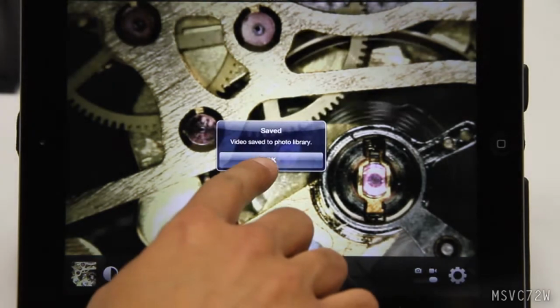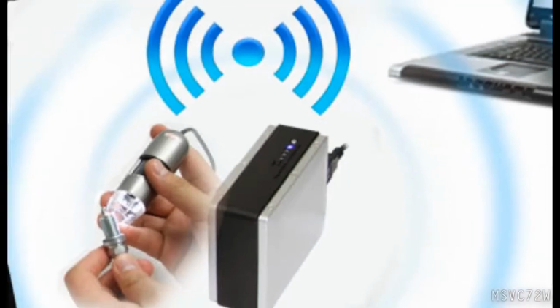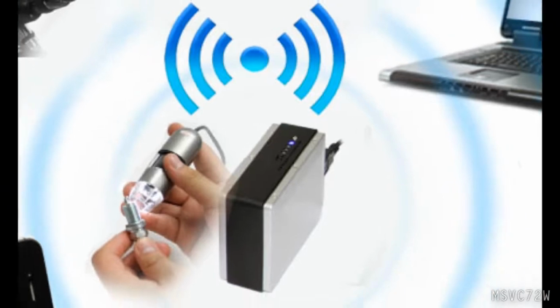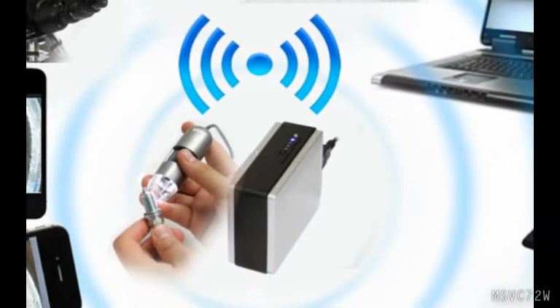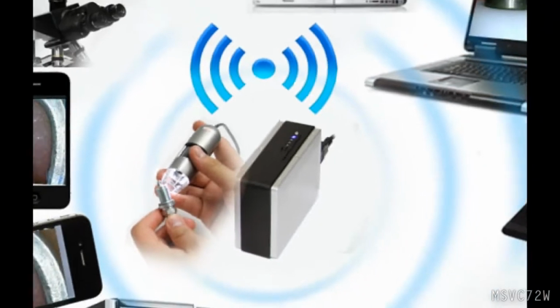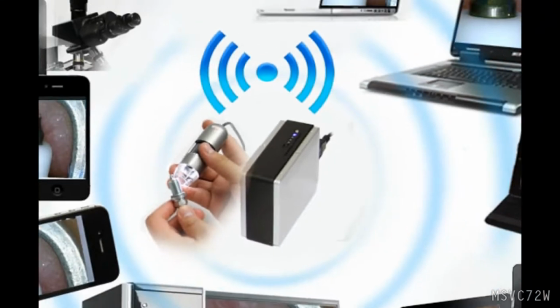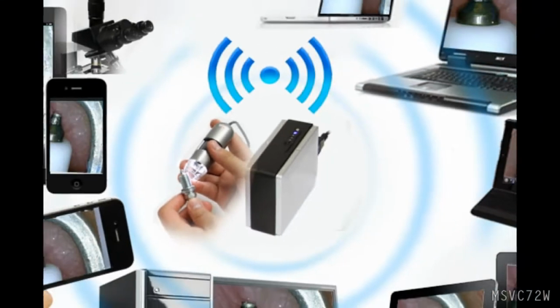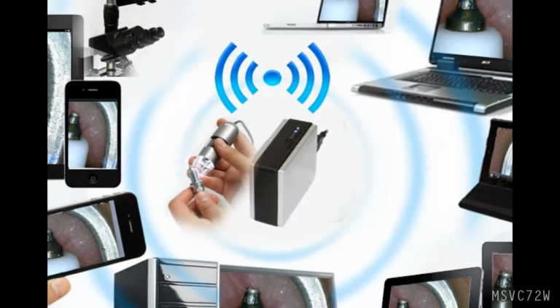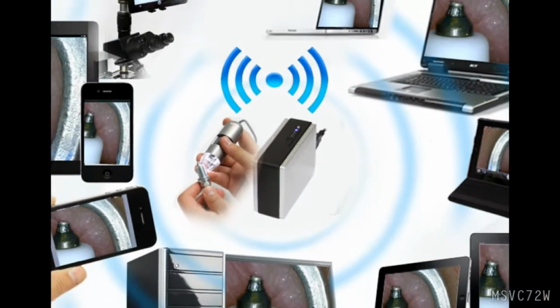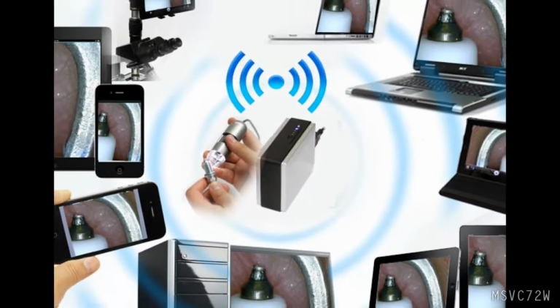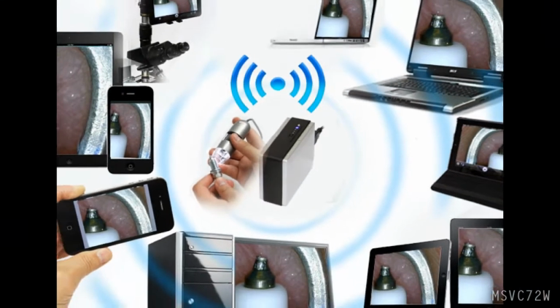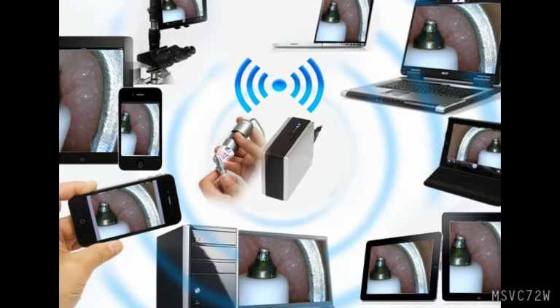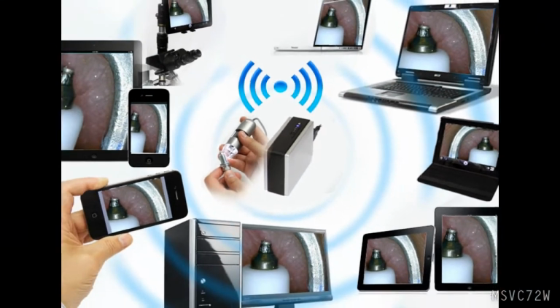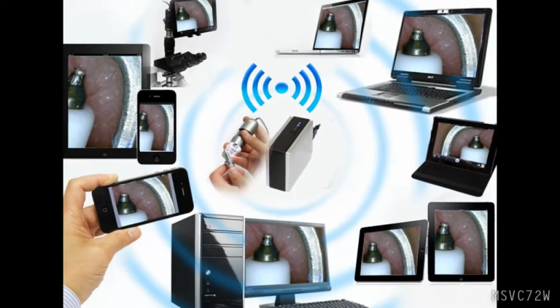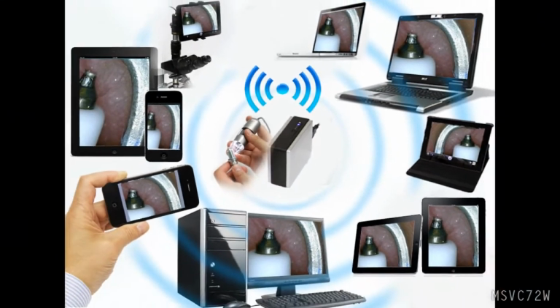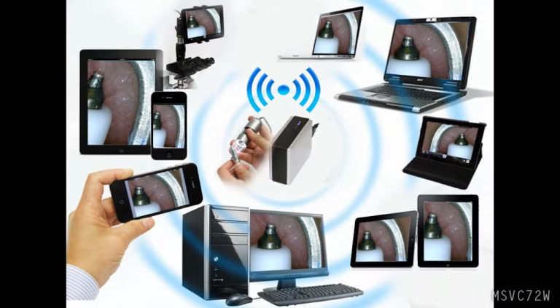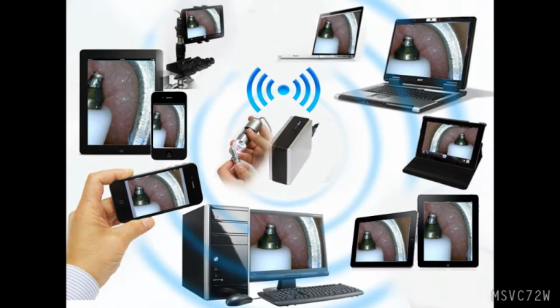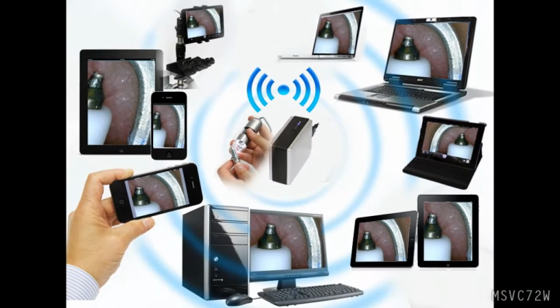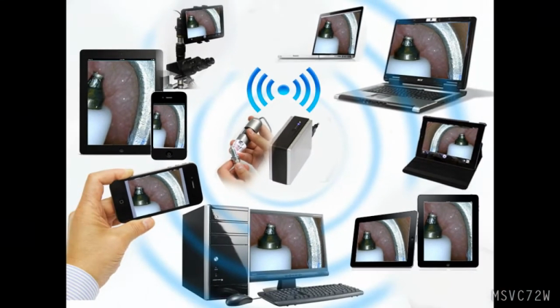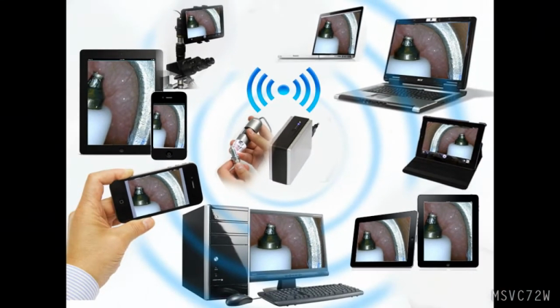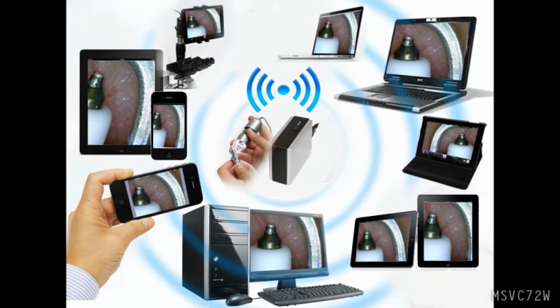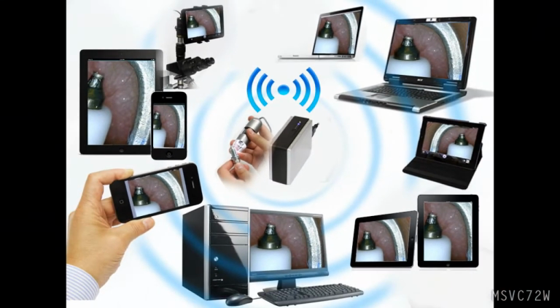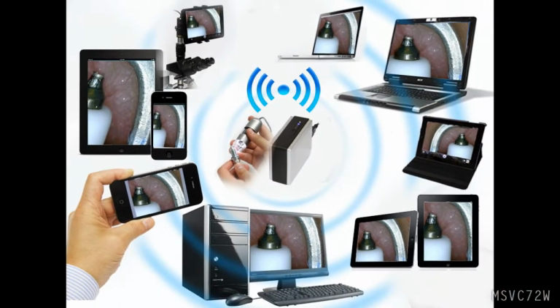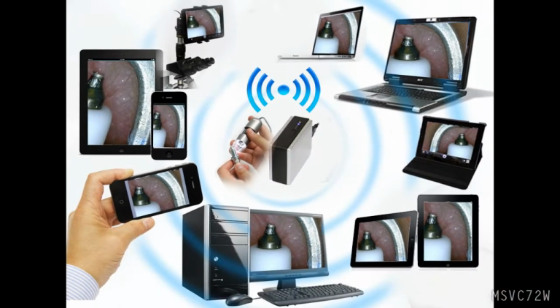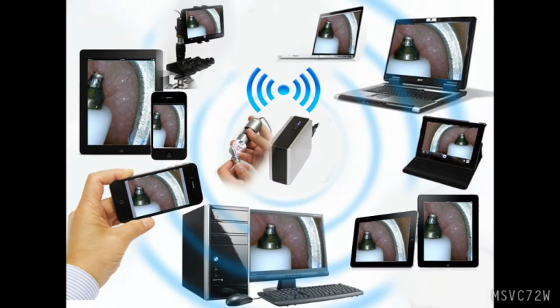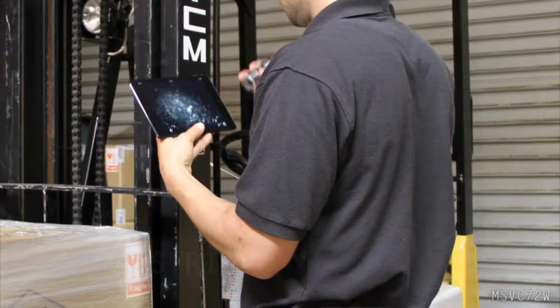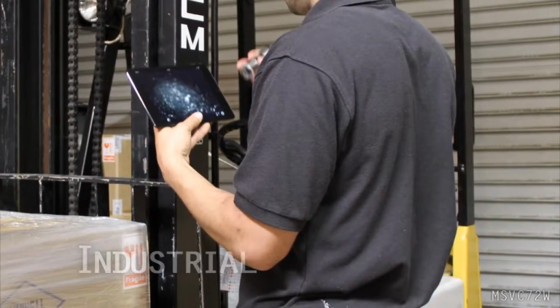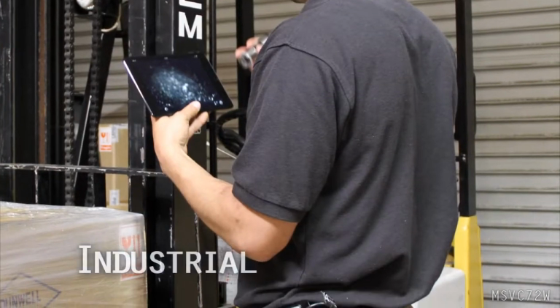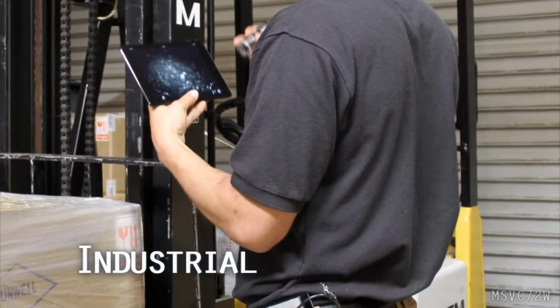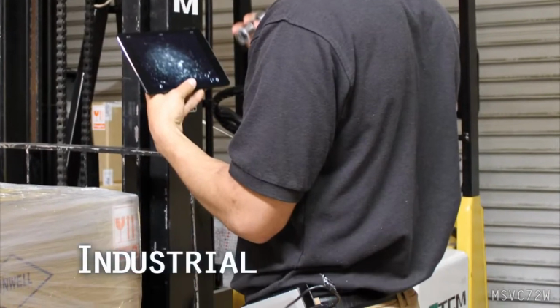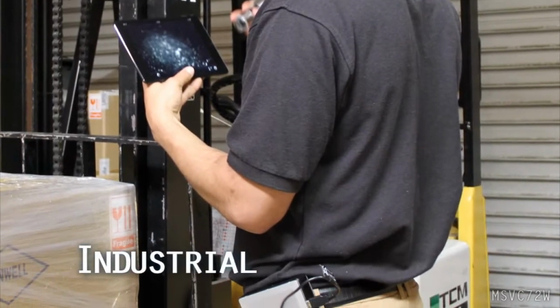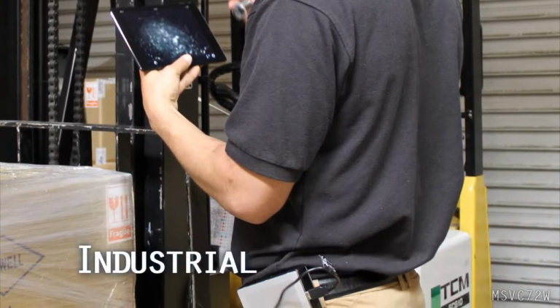This Wi-Fi adapter can be used for any number of applications. Here are a few examples.